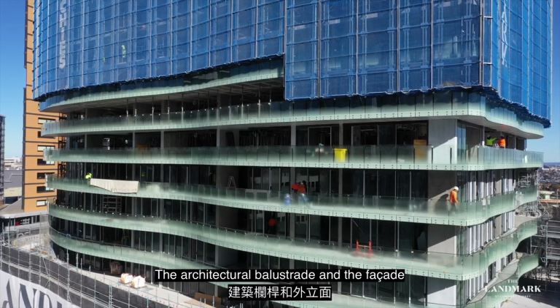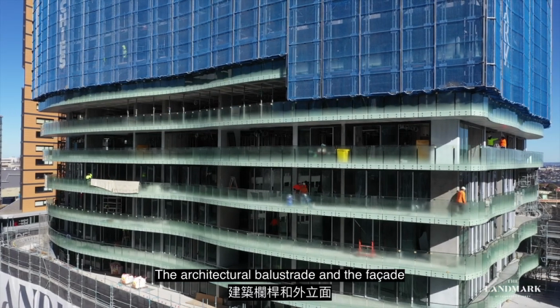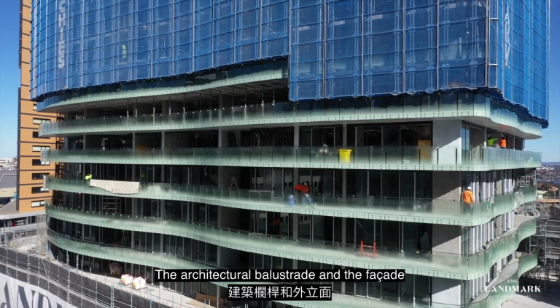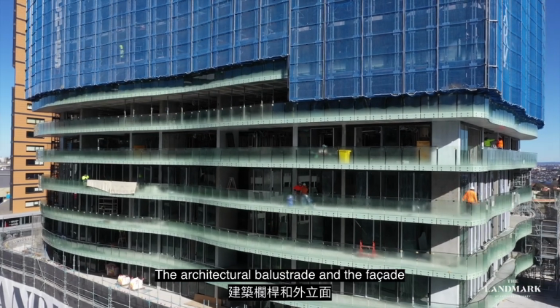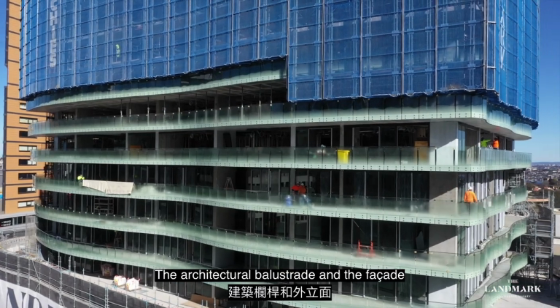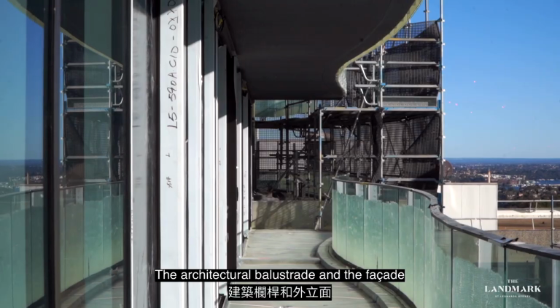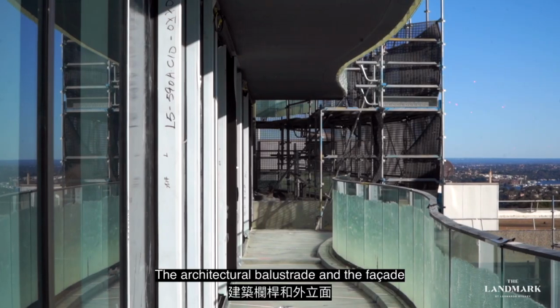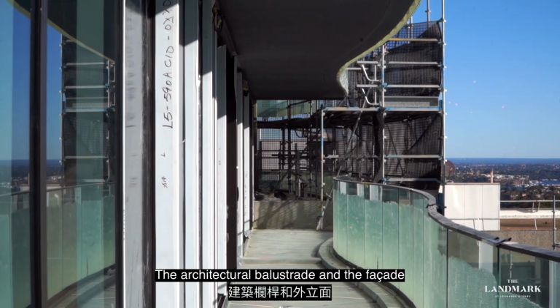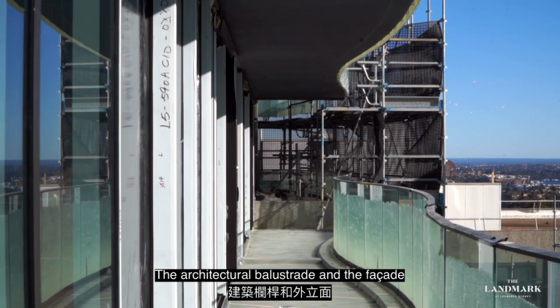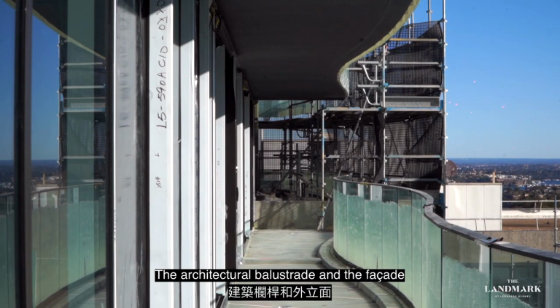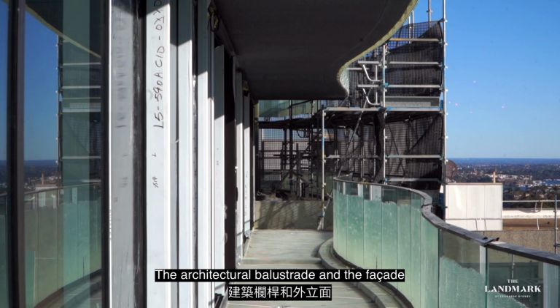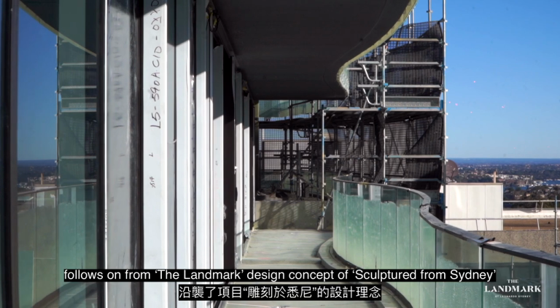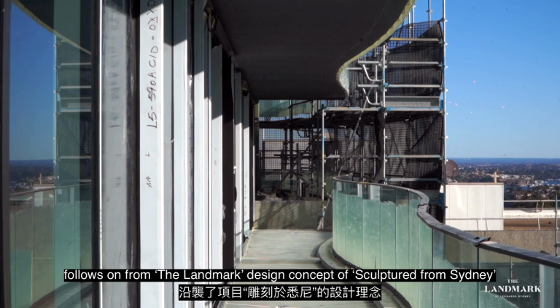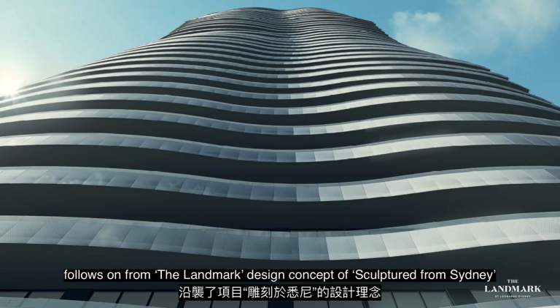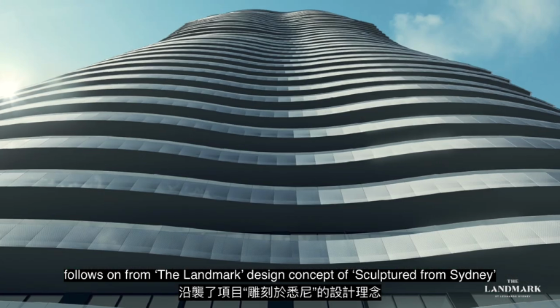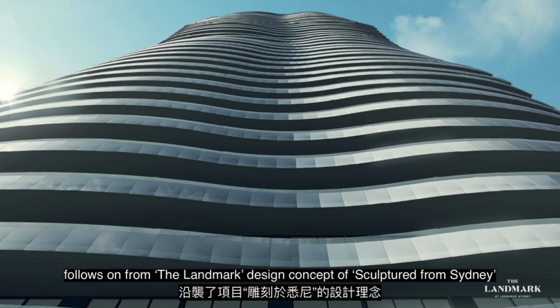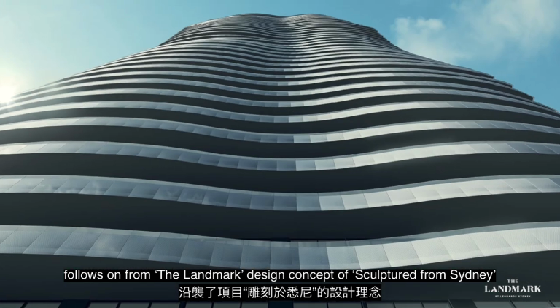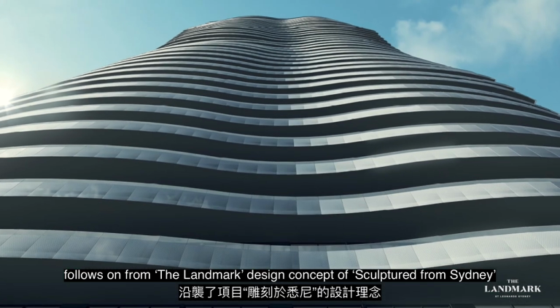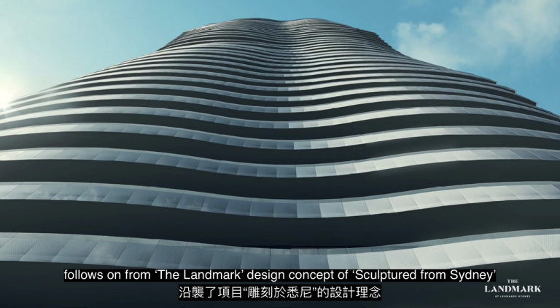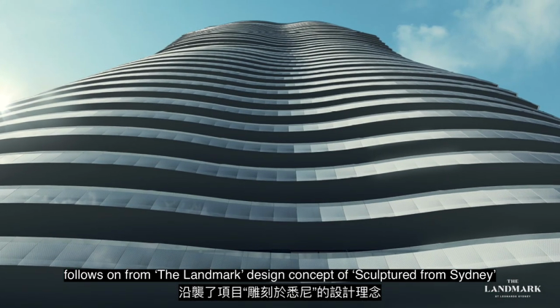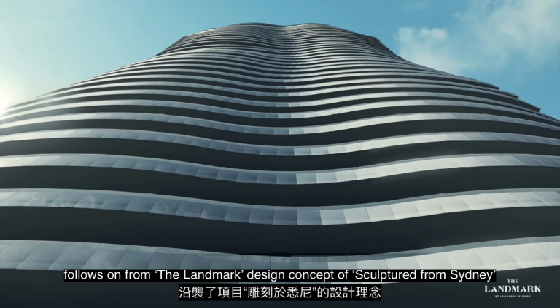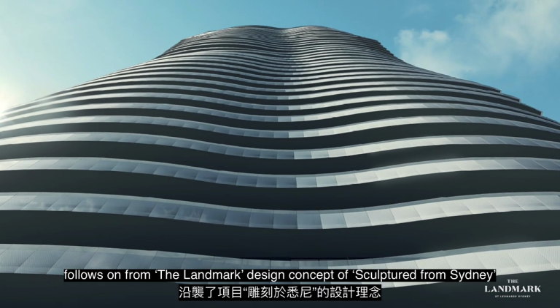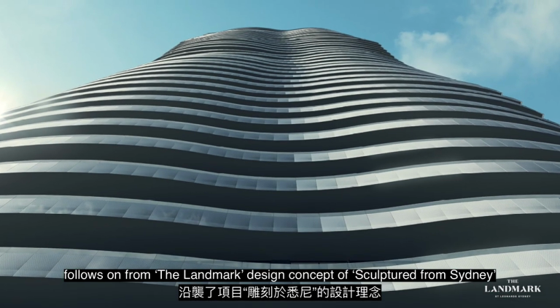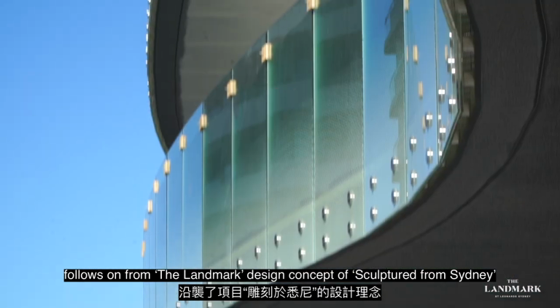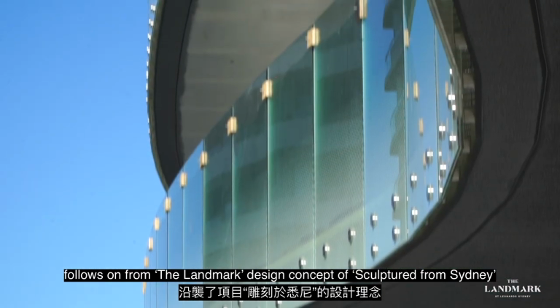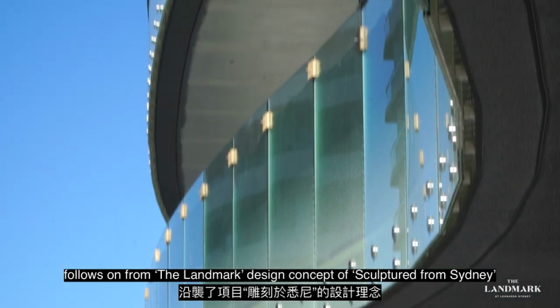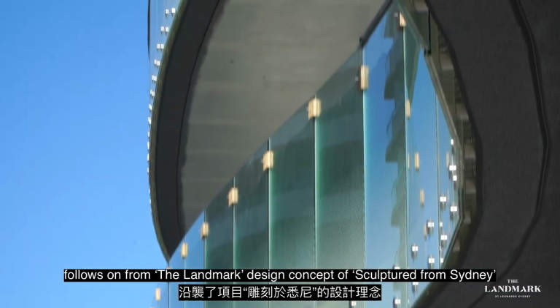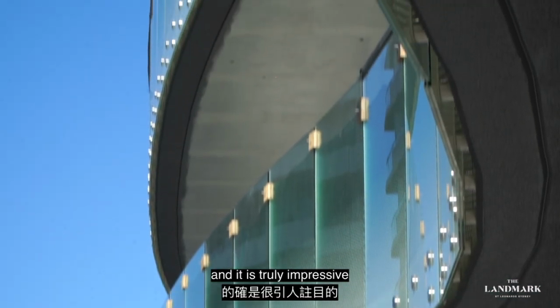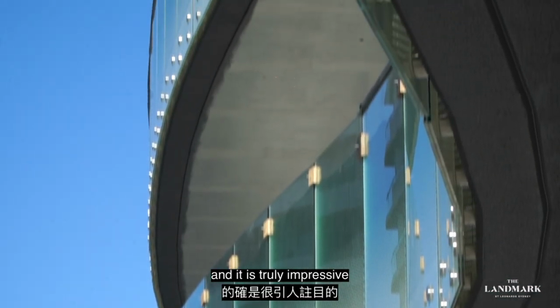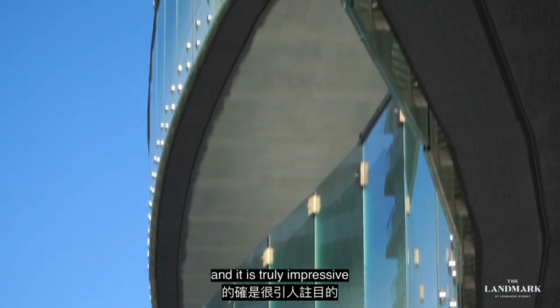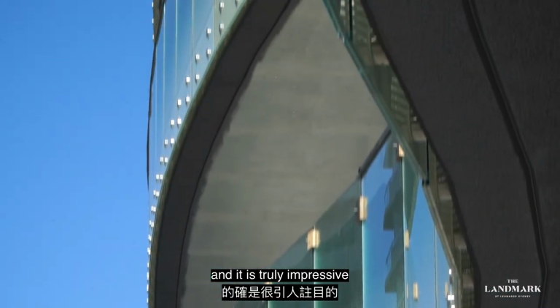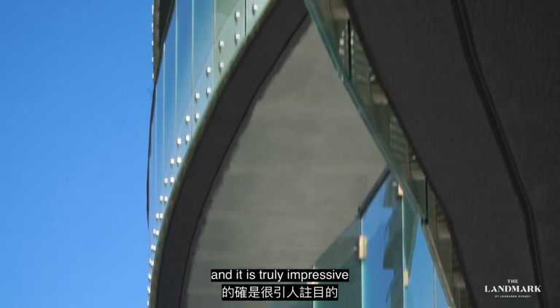The architectural balustrade and the façade follows on from the Landmark design concept of Sculptured from Sydney, and it is truly impressive.